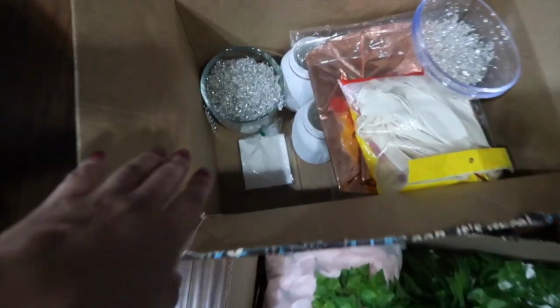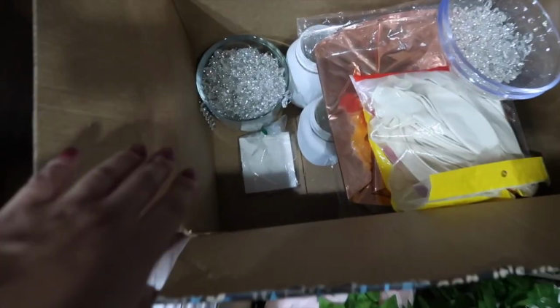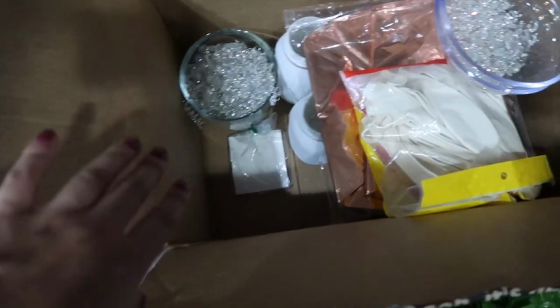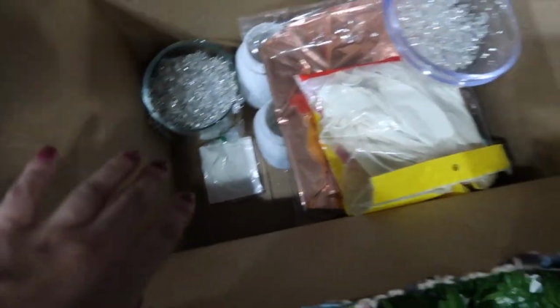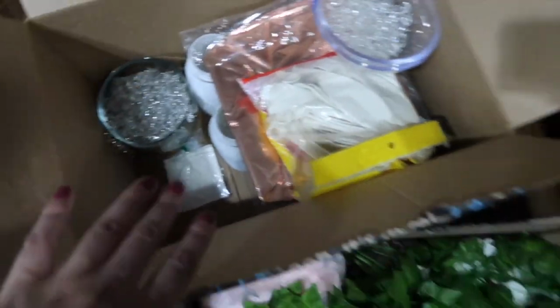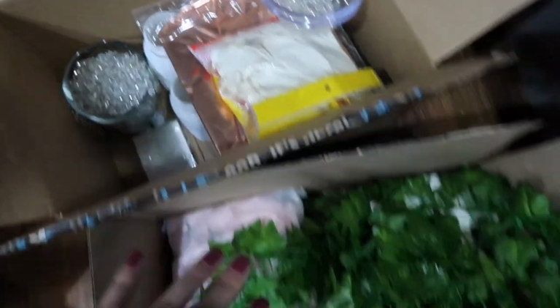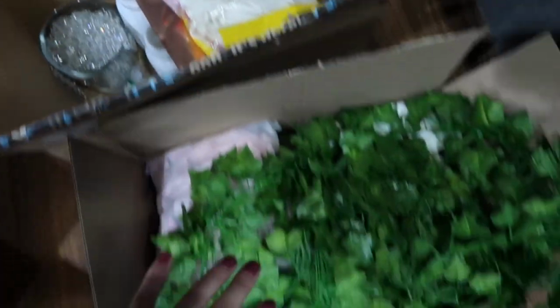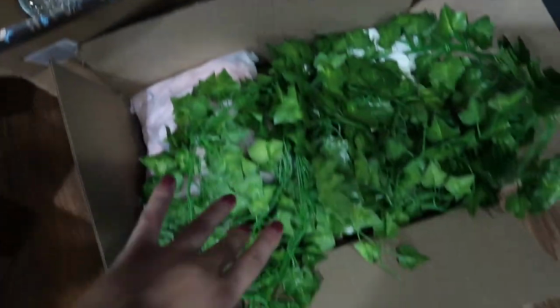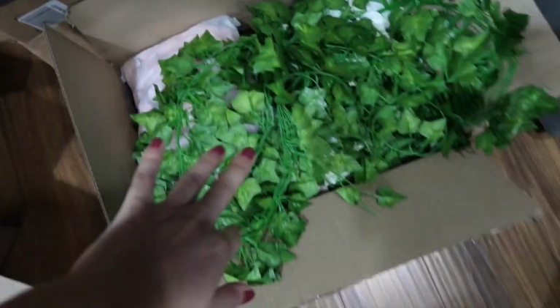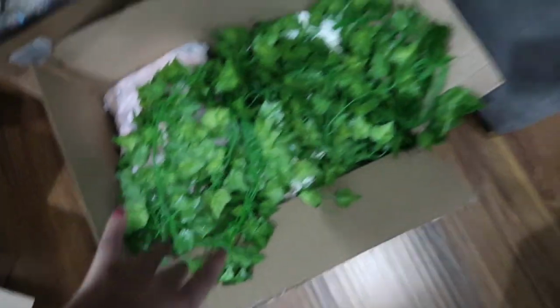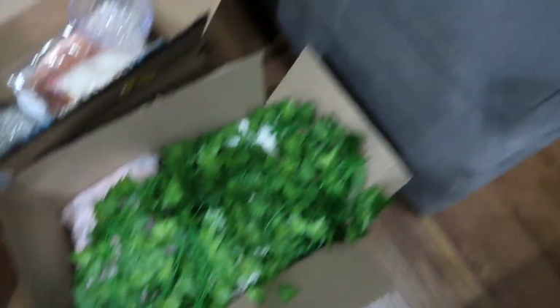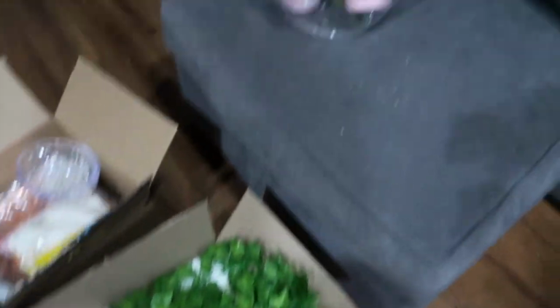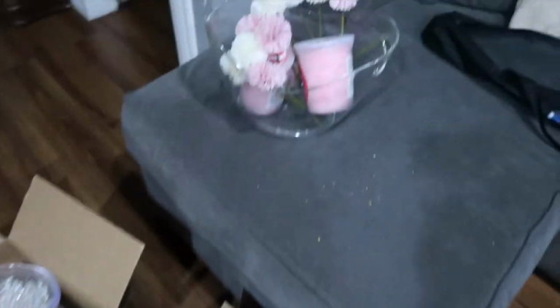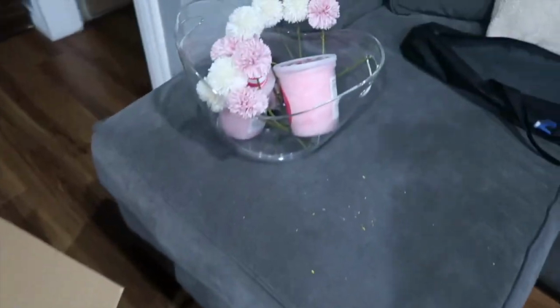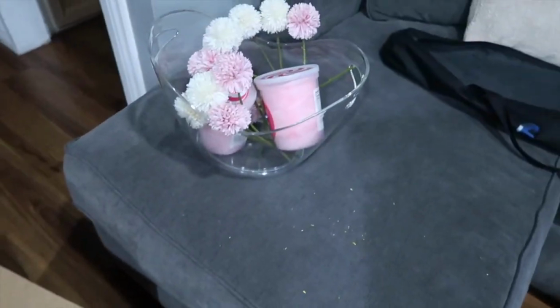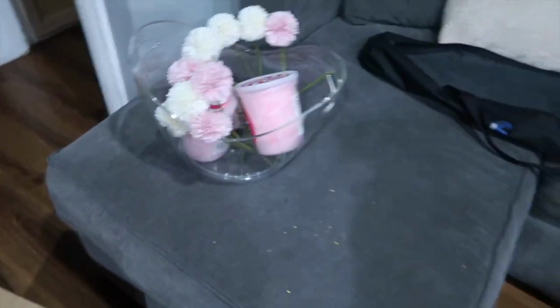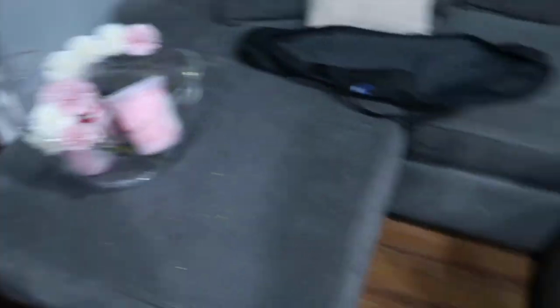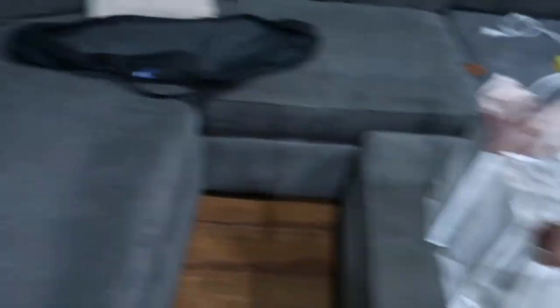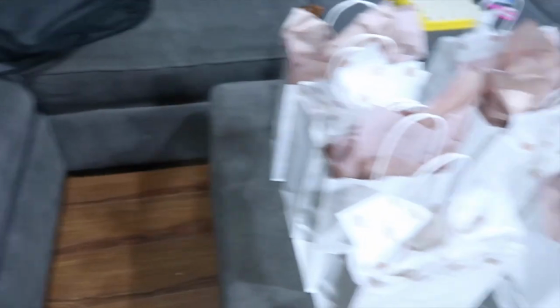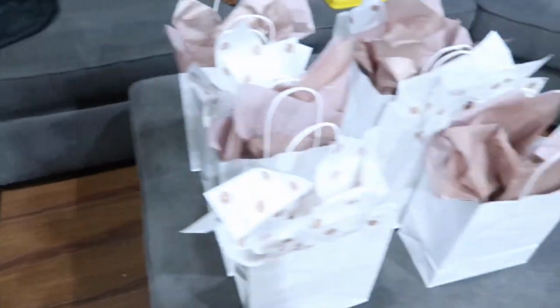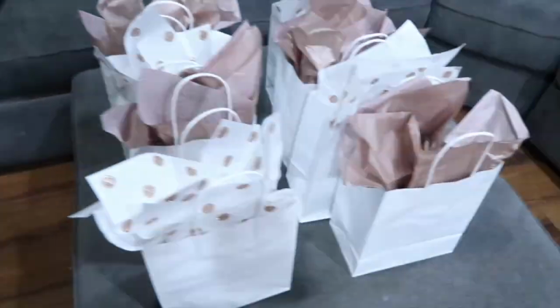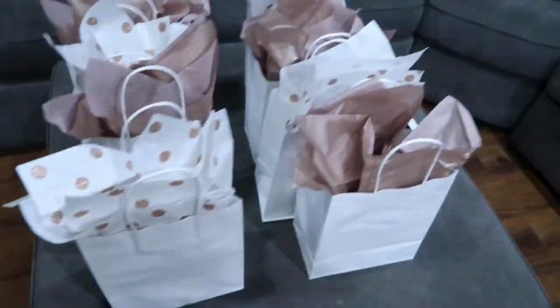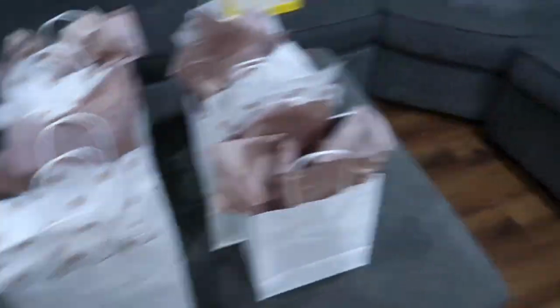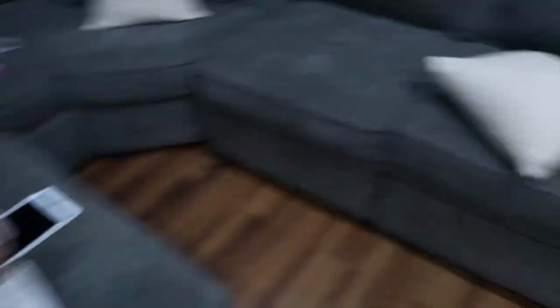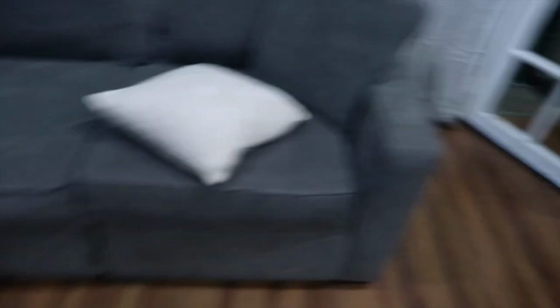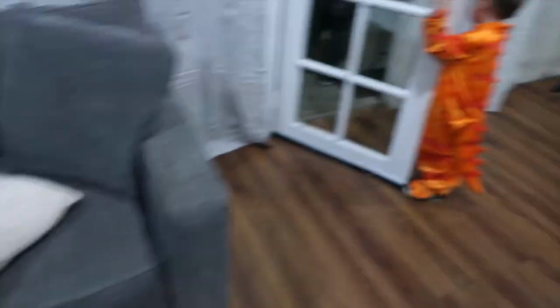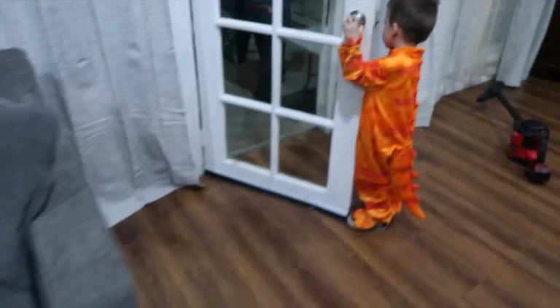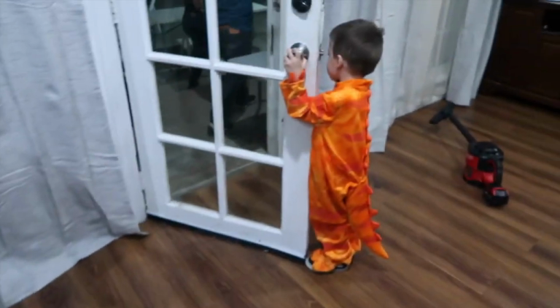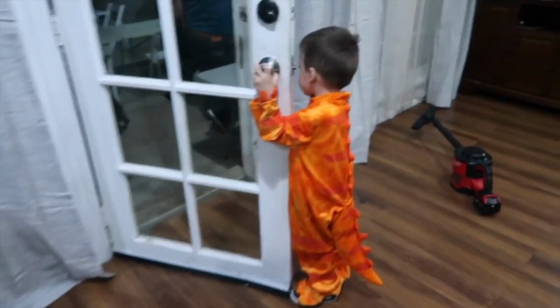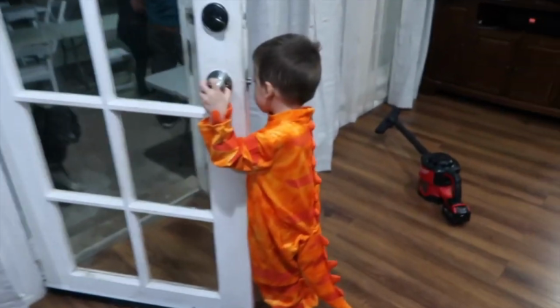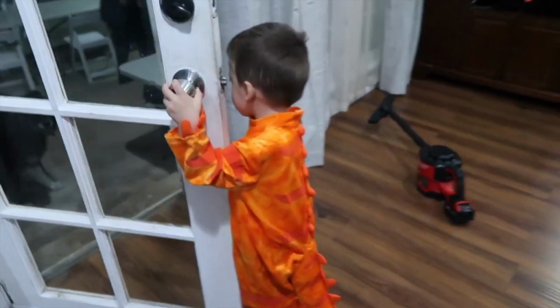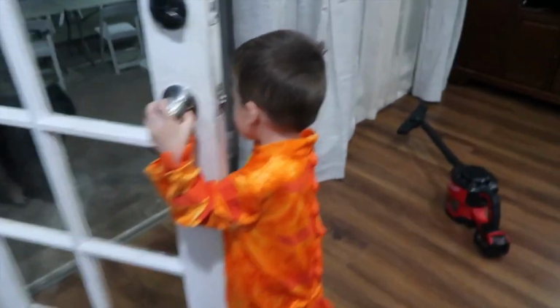All of my bridal shower prep we are doing right now, and I'm currently doing the backdrop.